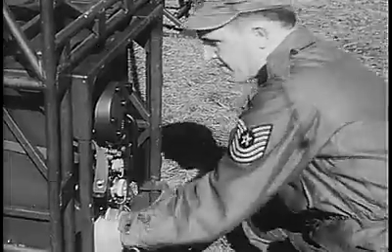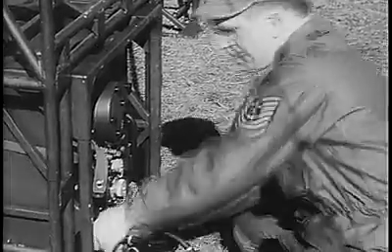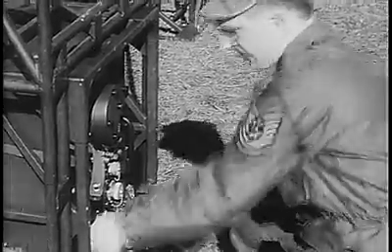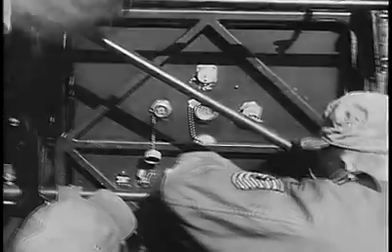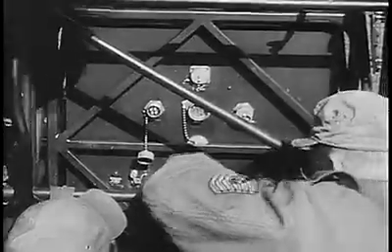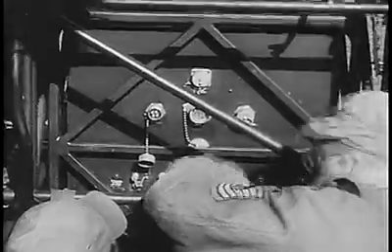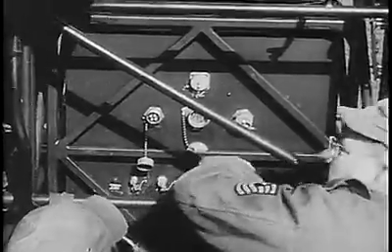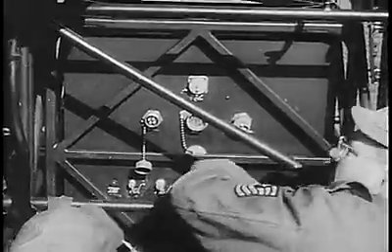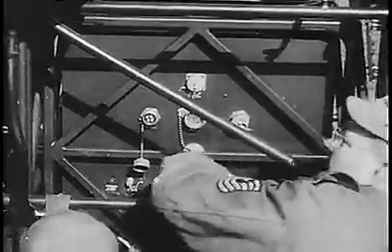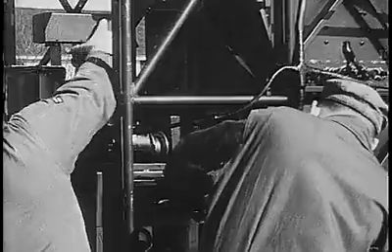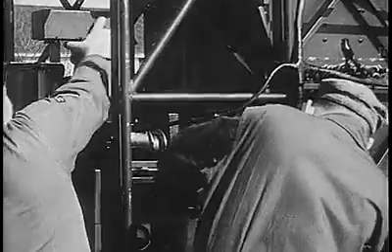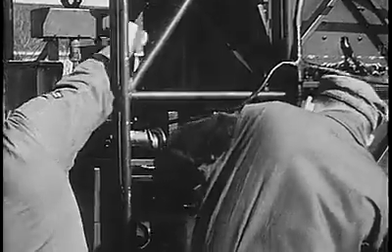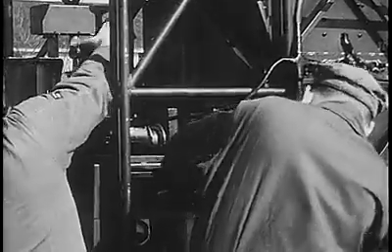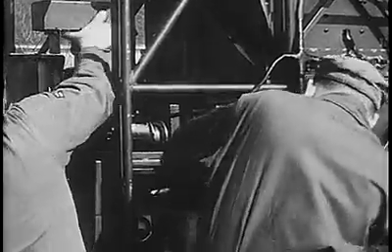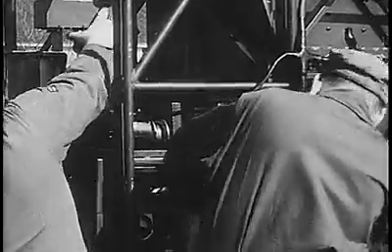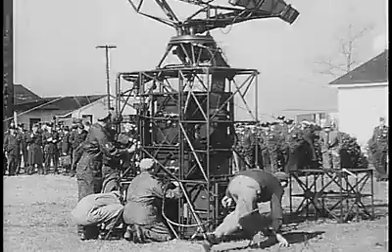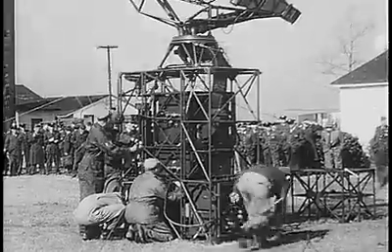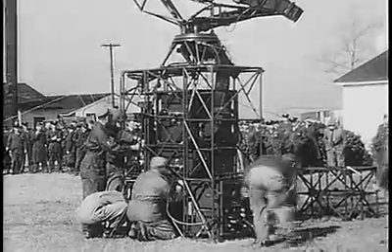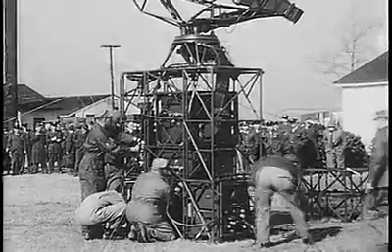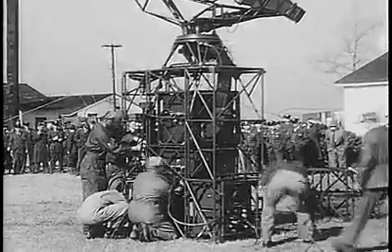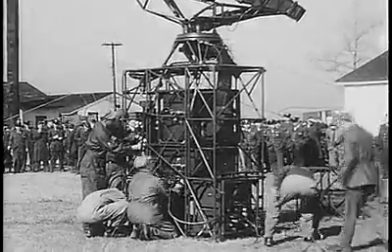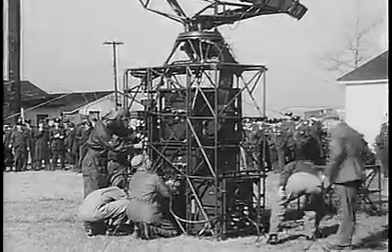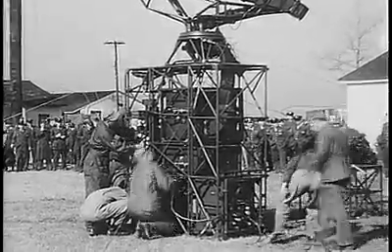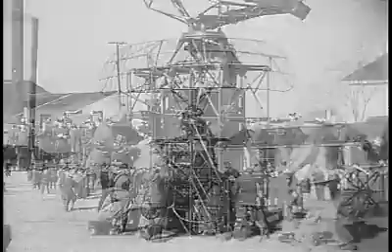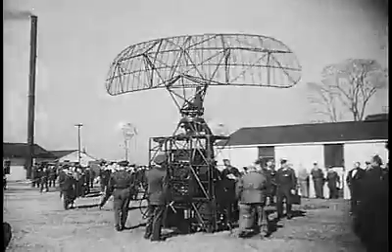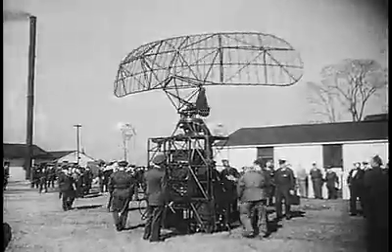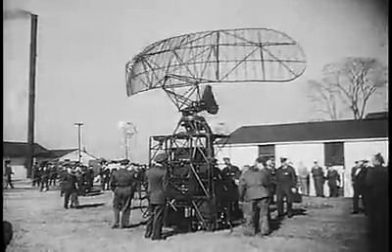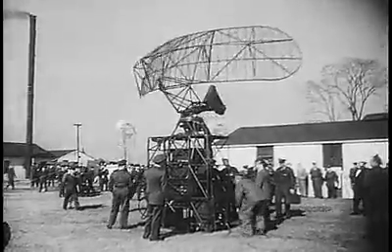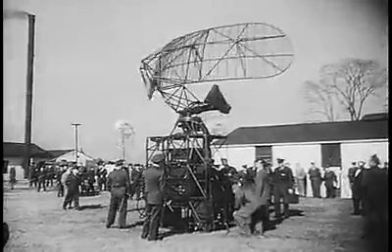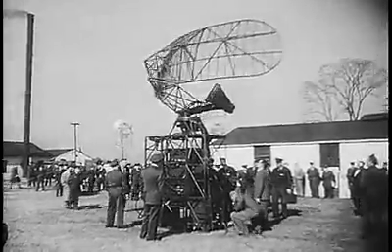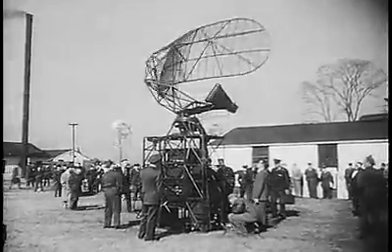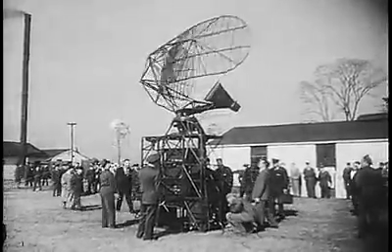Mobility and accessibility are the helicopter's contributions to efficiency in Air Force communications.